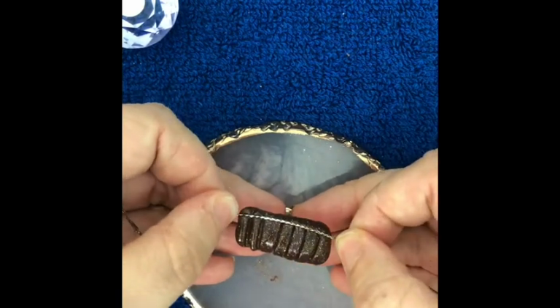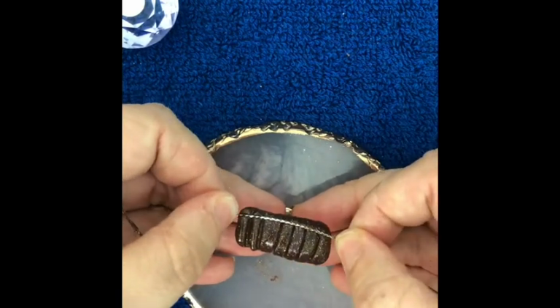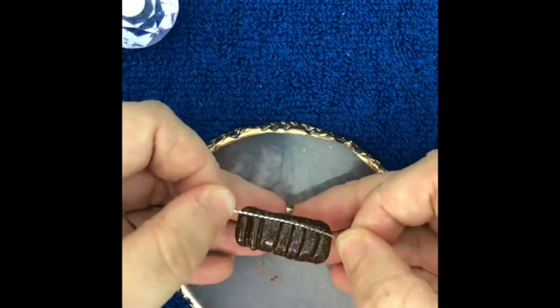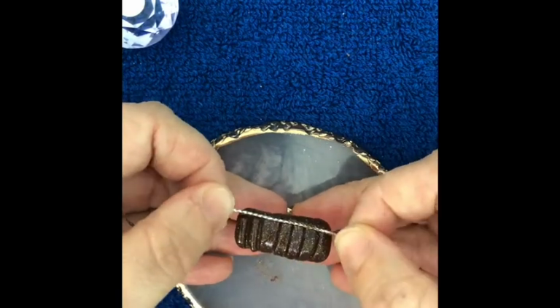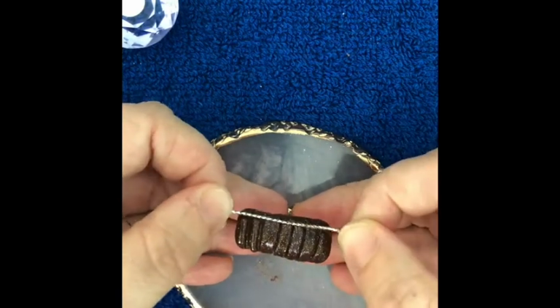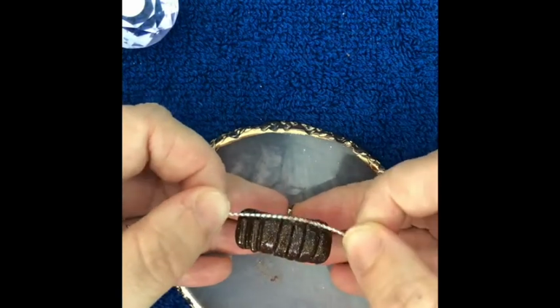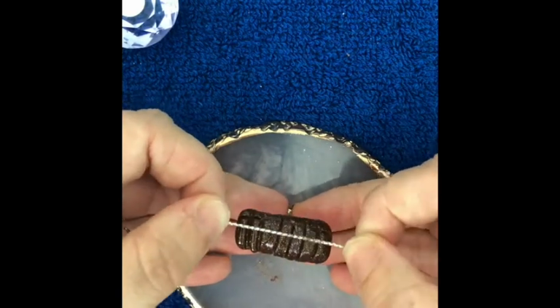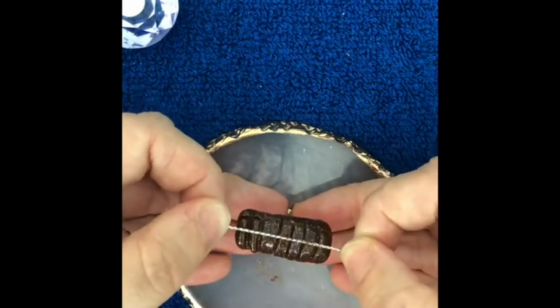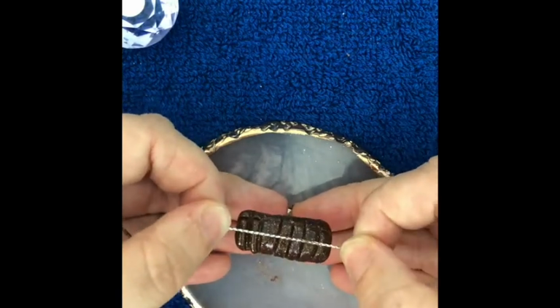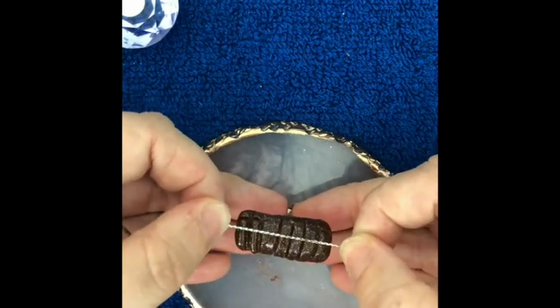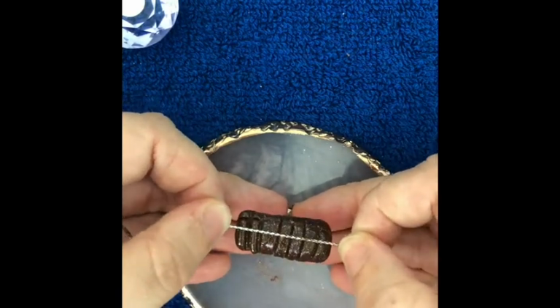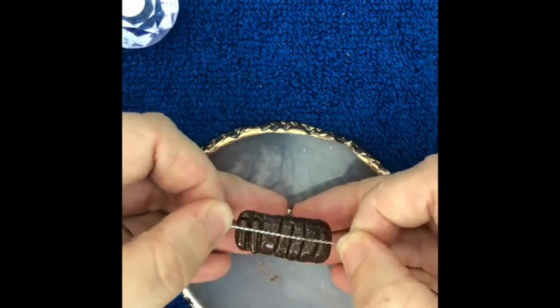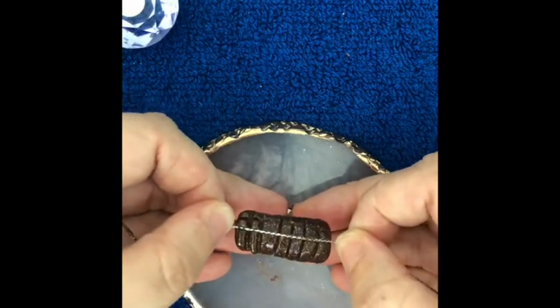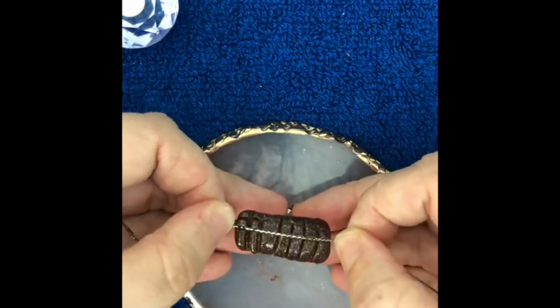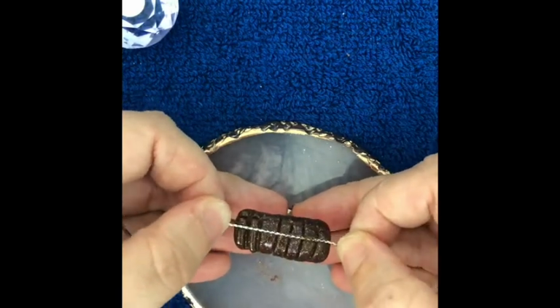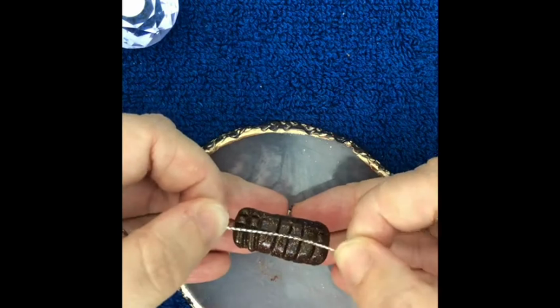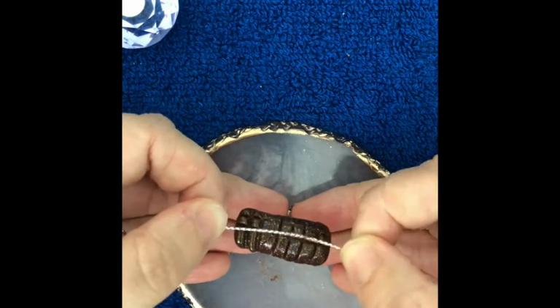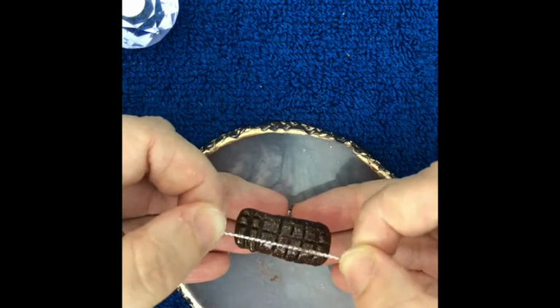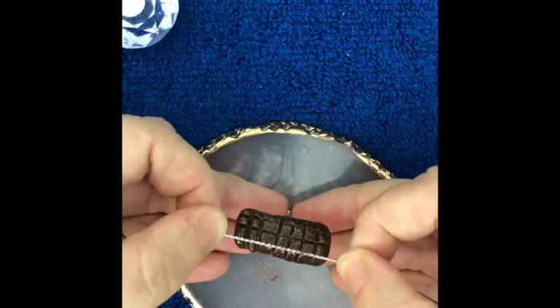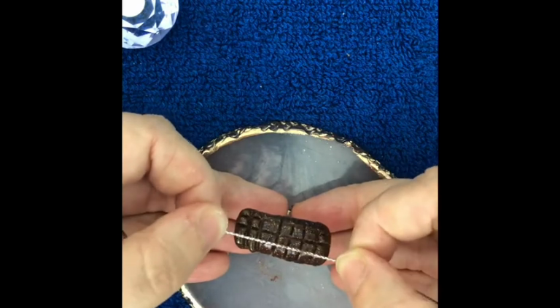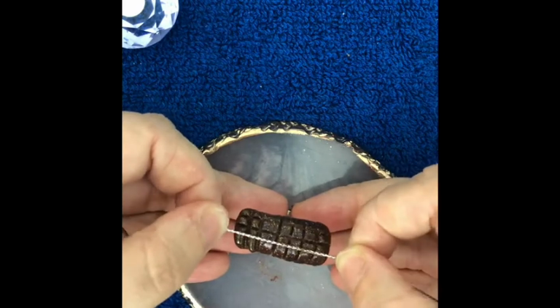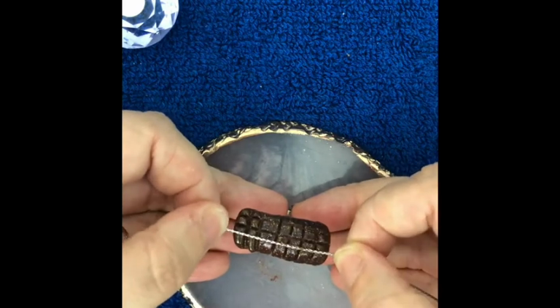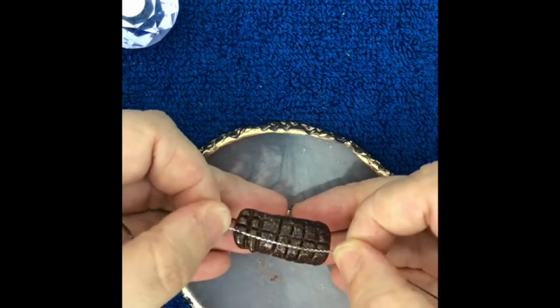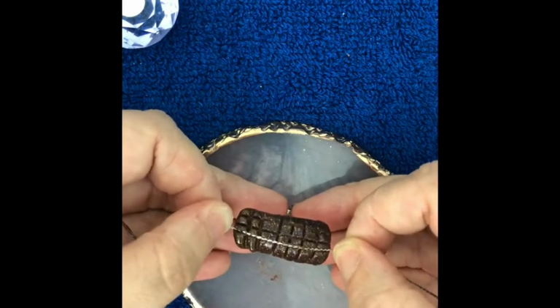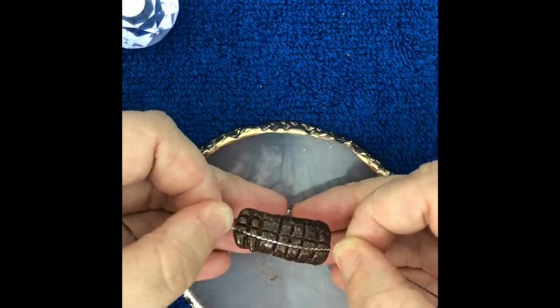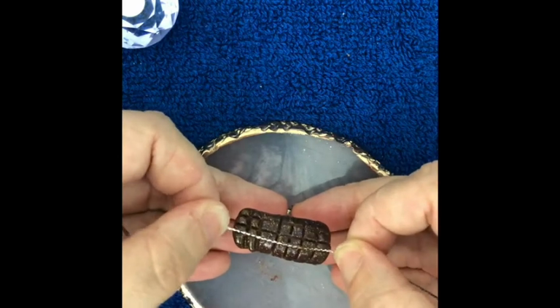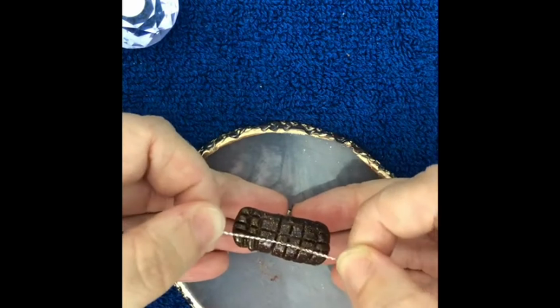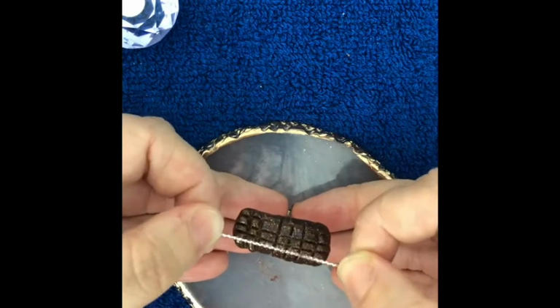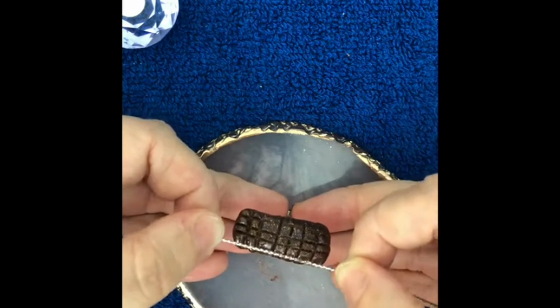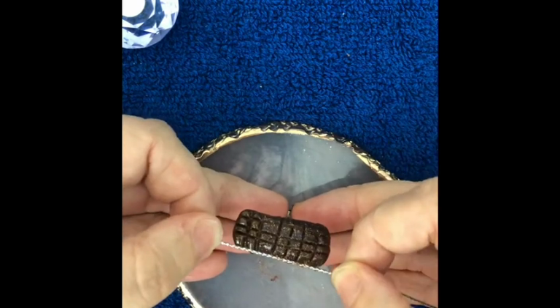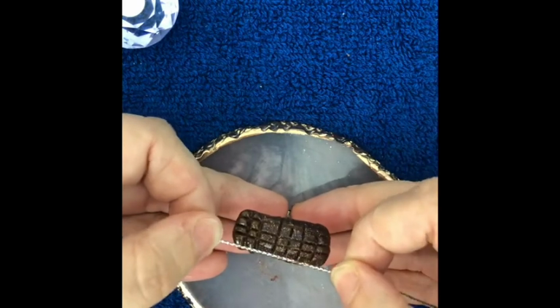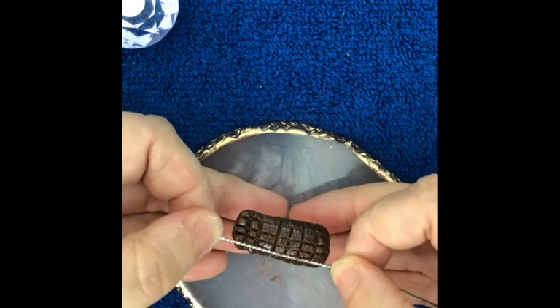Don't worry if anything lifts once you've gone right across the nail — we can dab it down with our brush again.